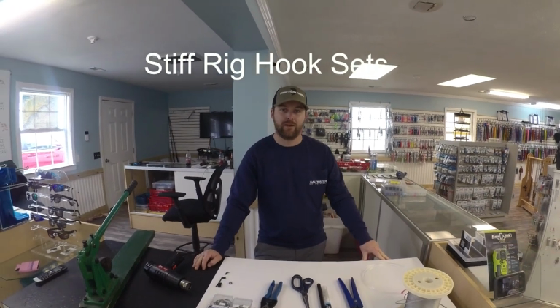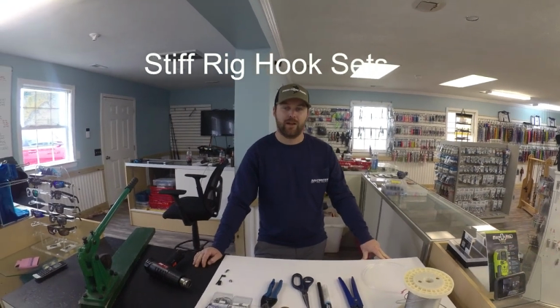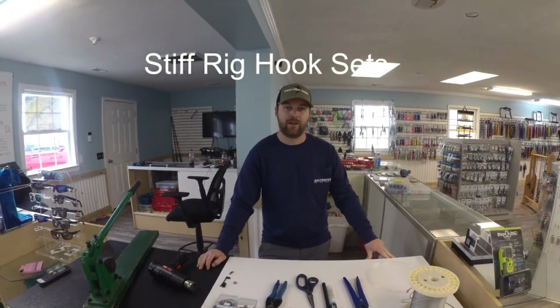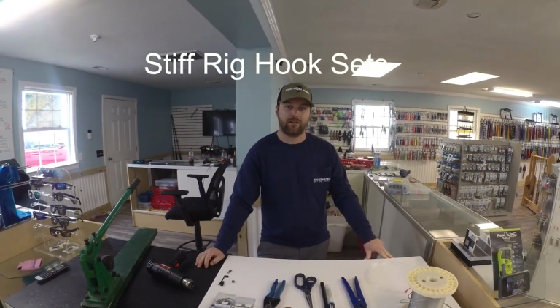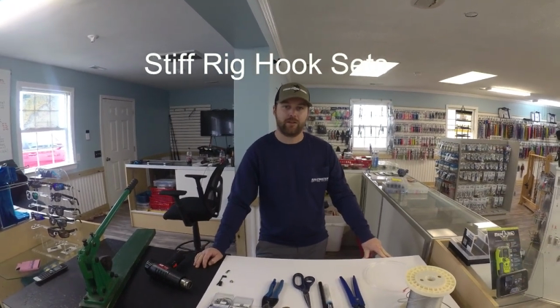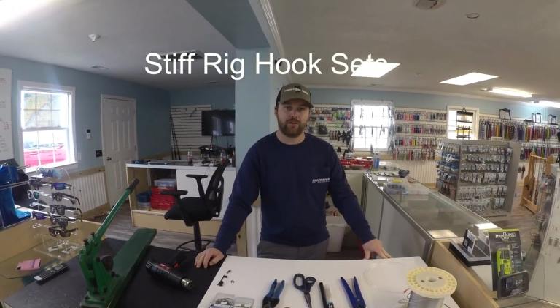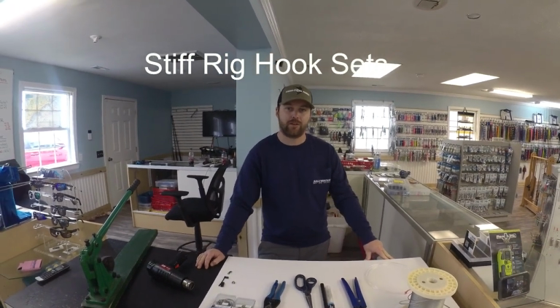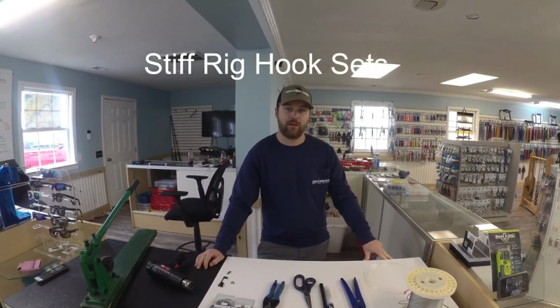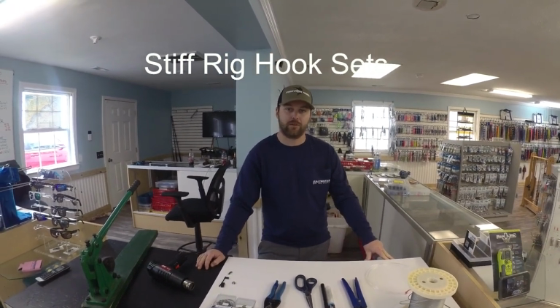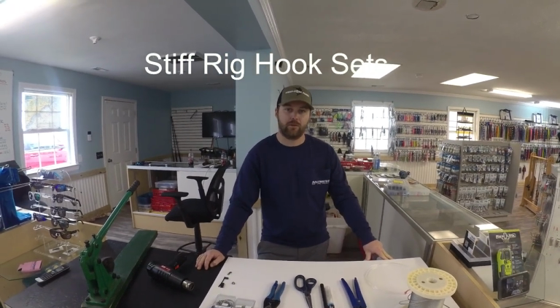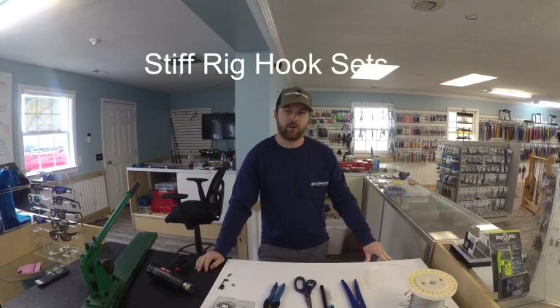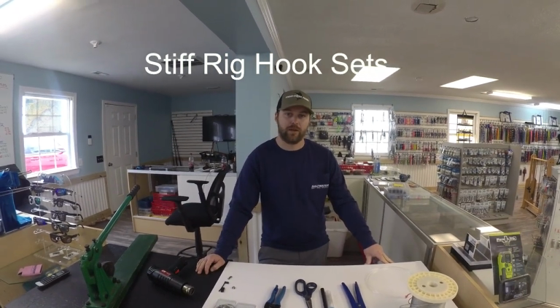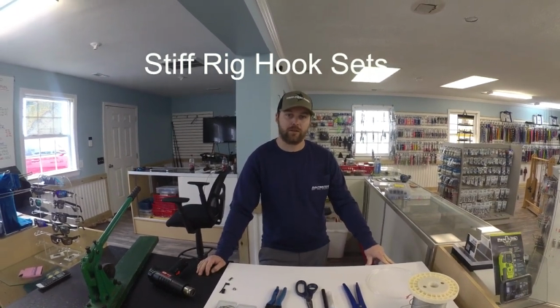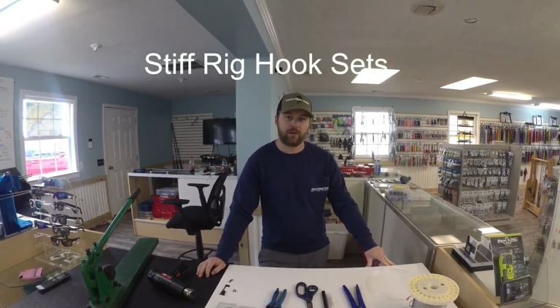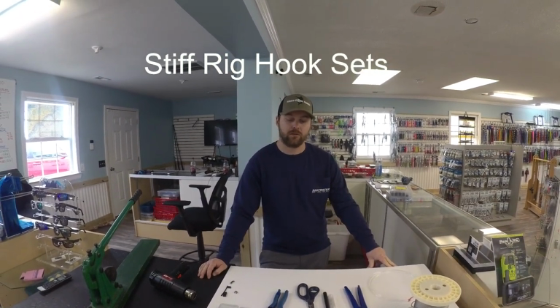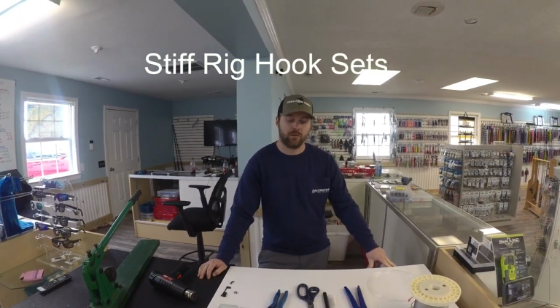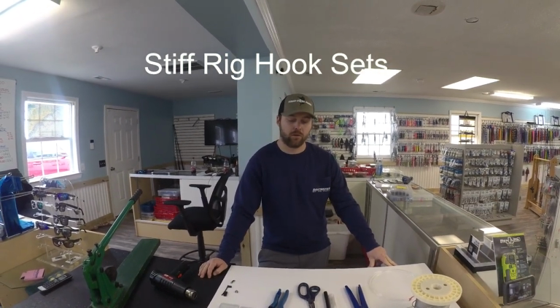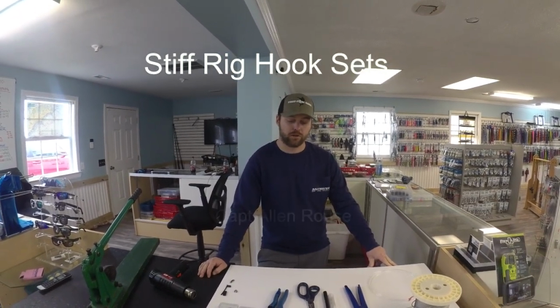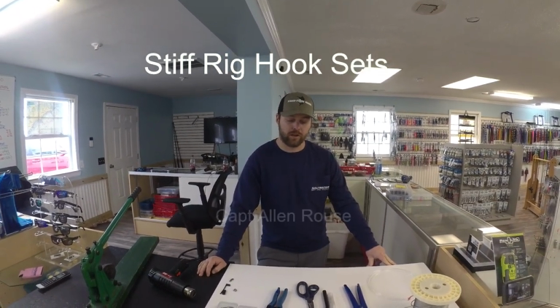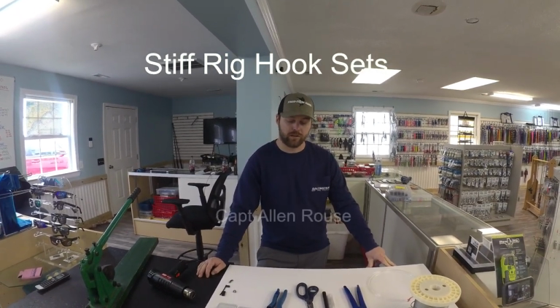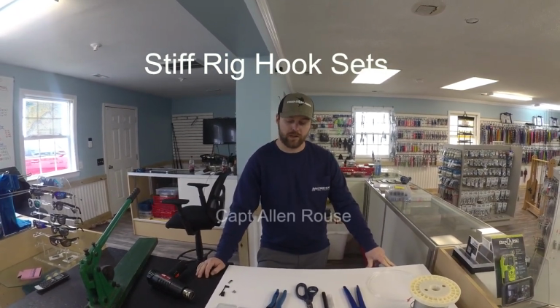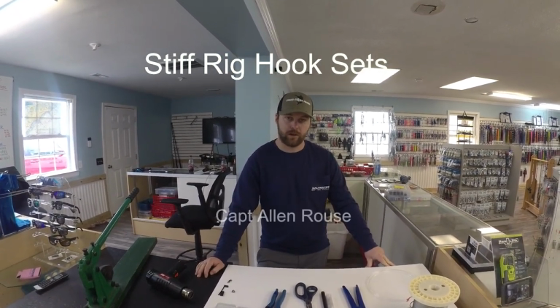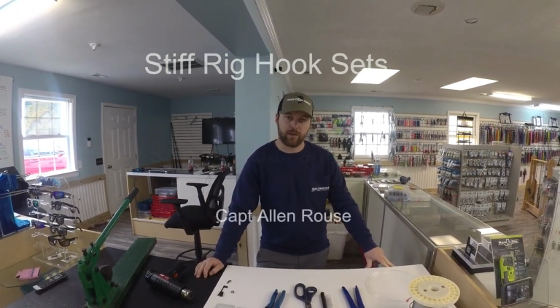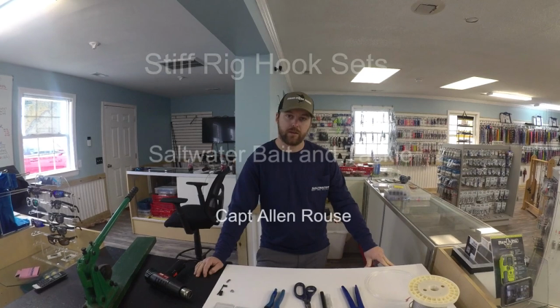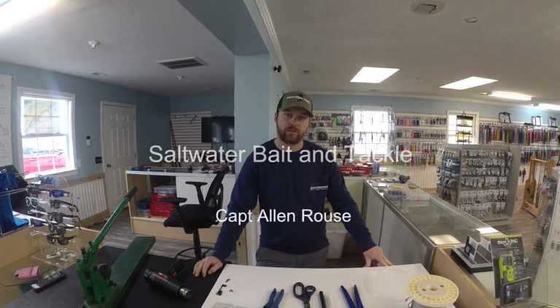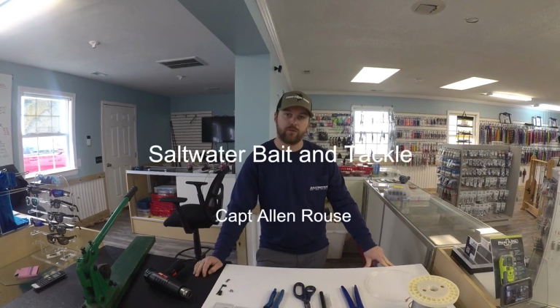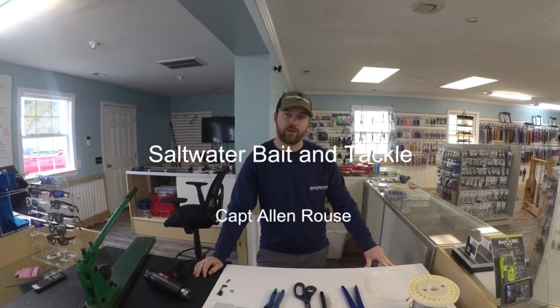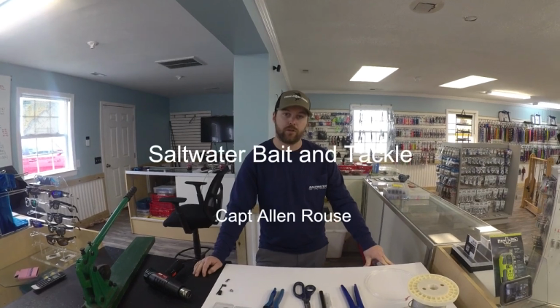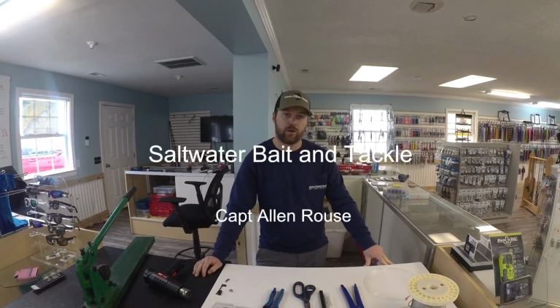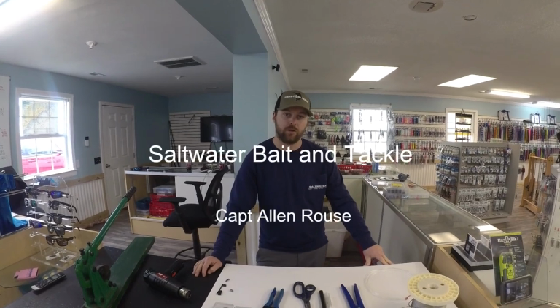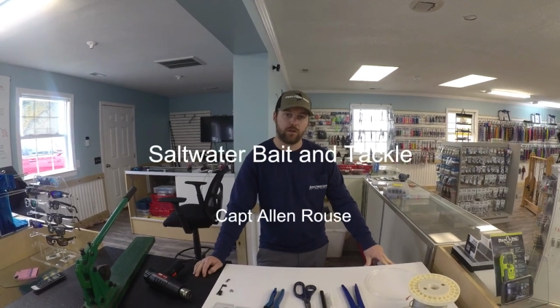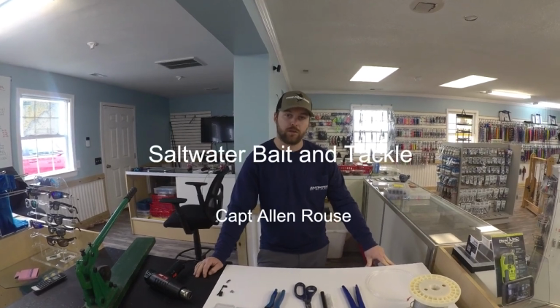Hey guys, how are y'all doing? It's Alan with Saltwater Bait and Tackle. We're going to show you all today how to make a stiff rig for your Marlin plugs.